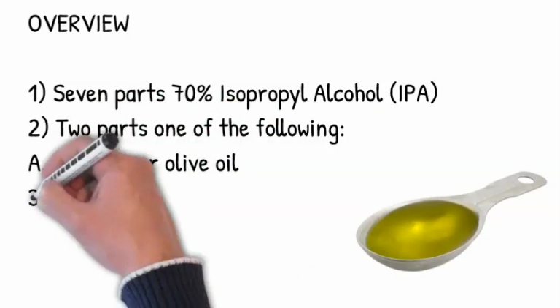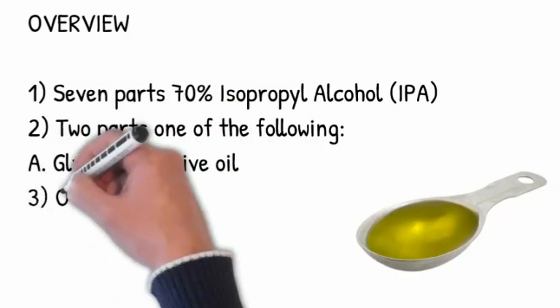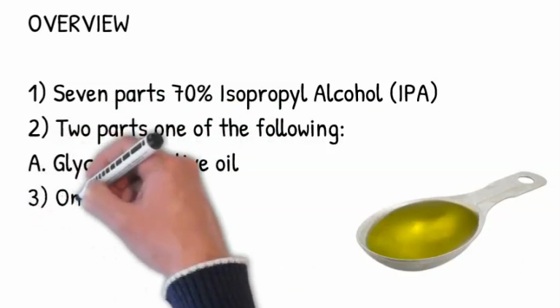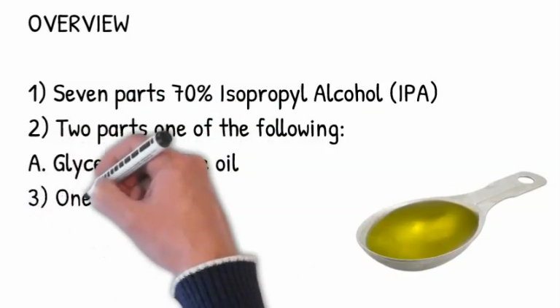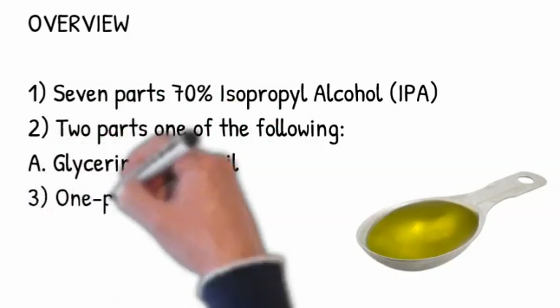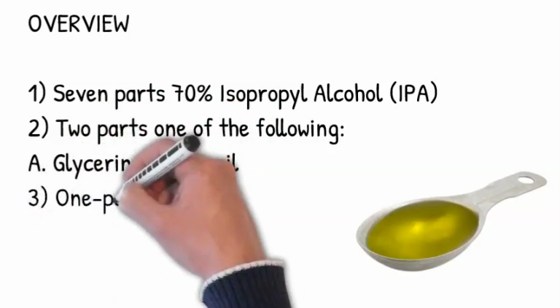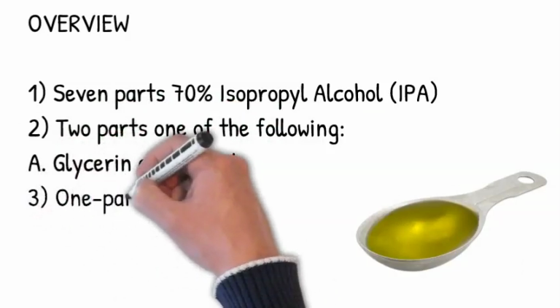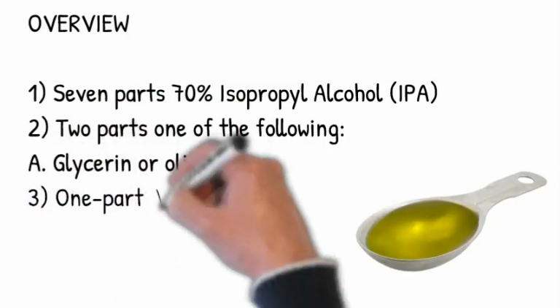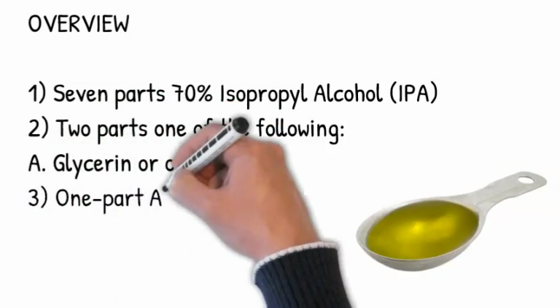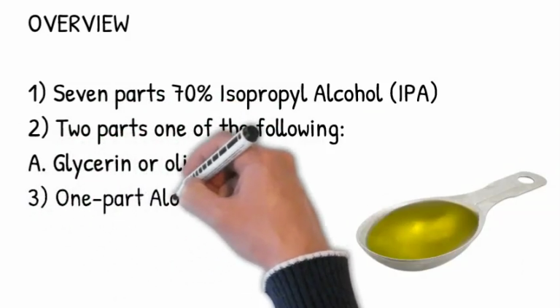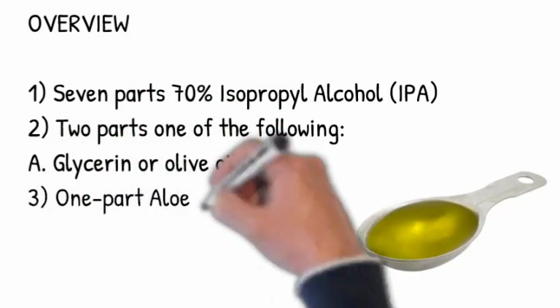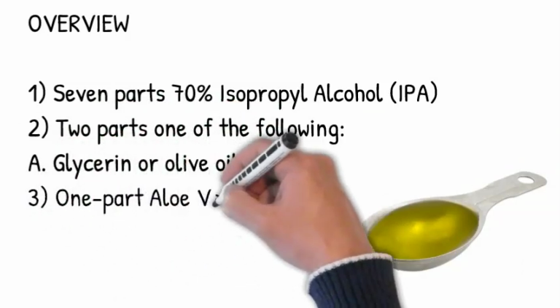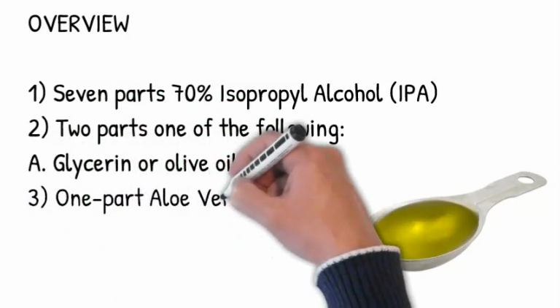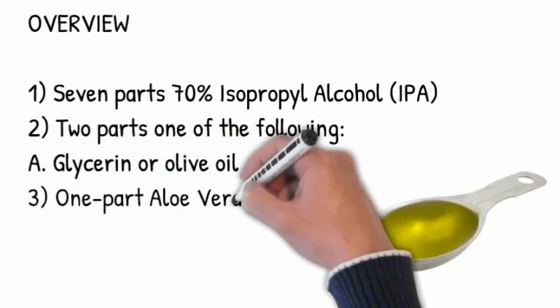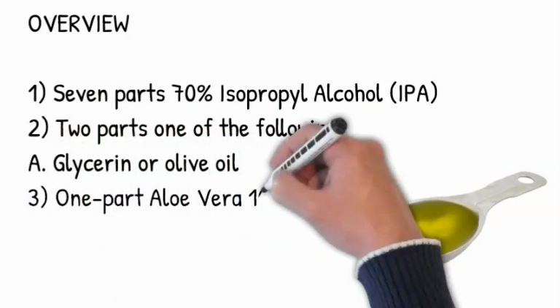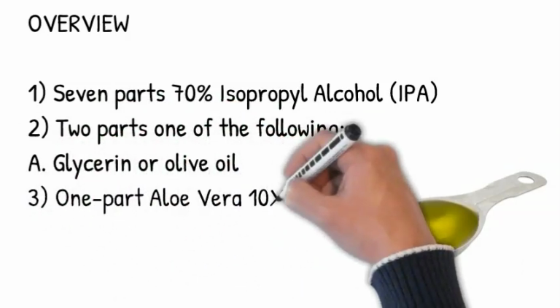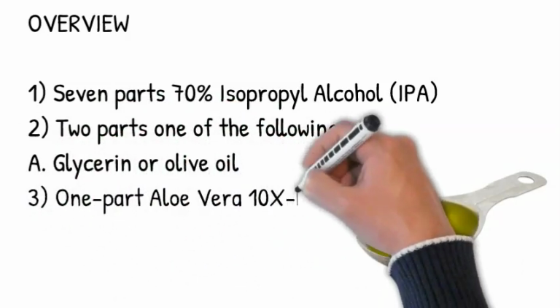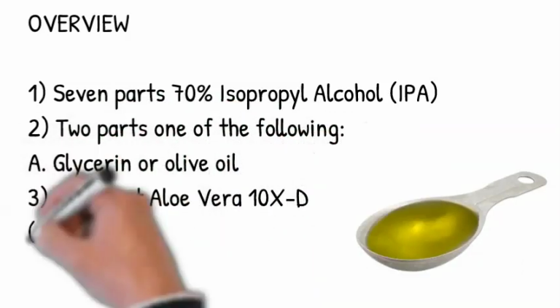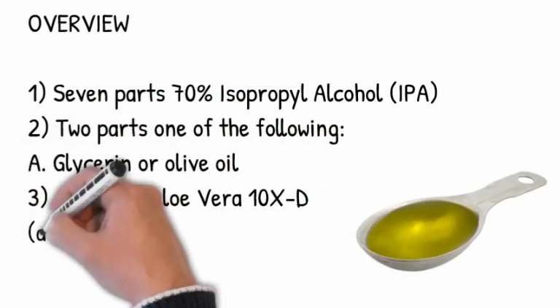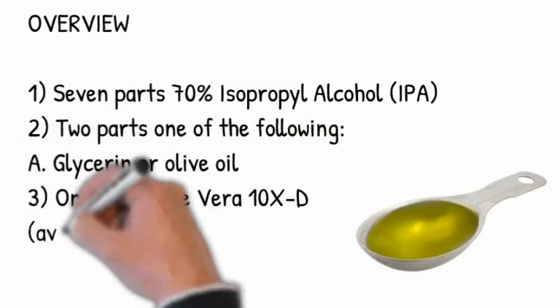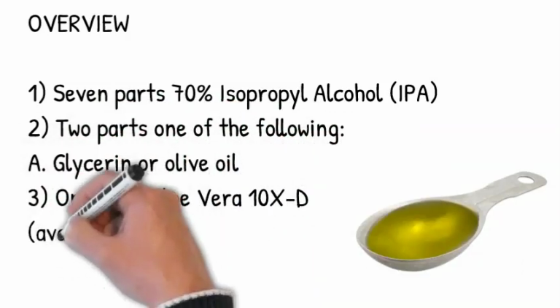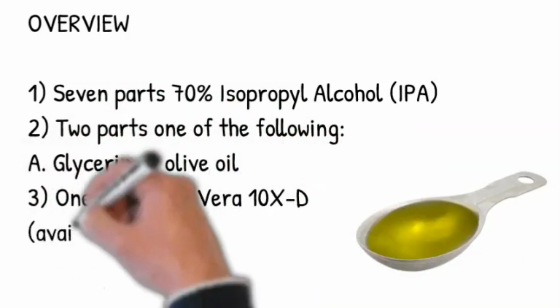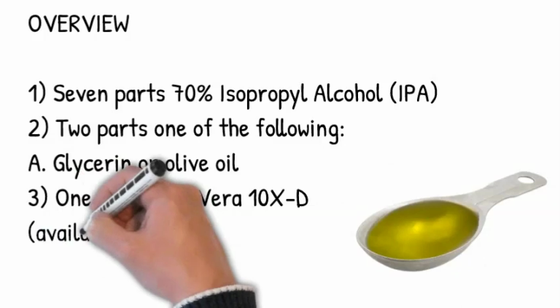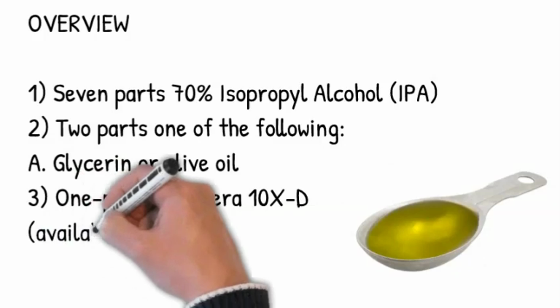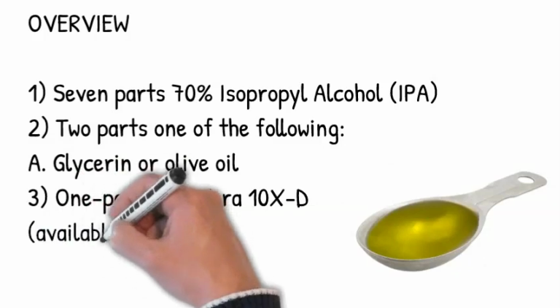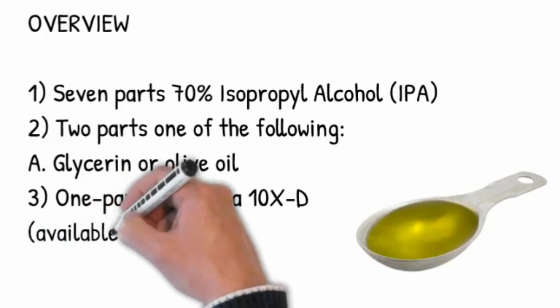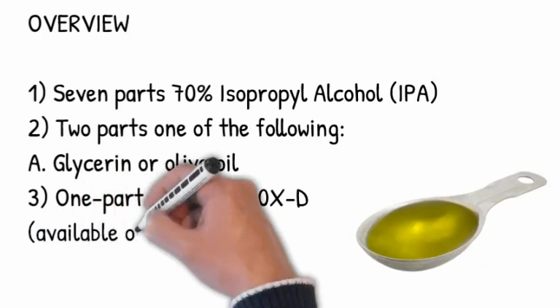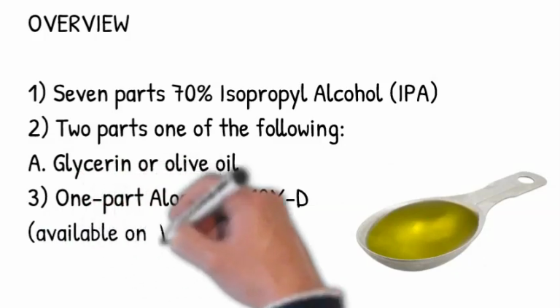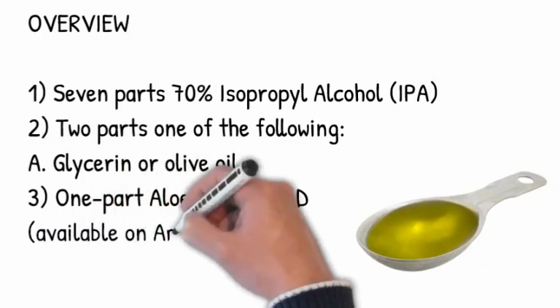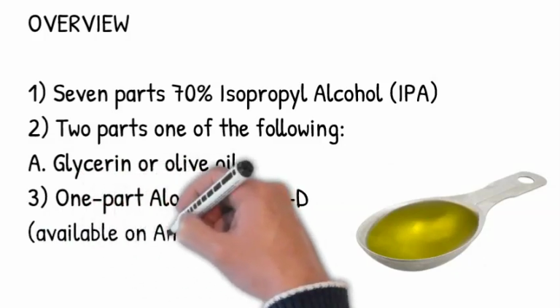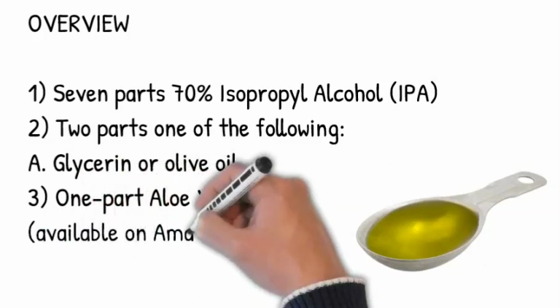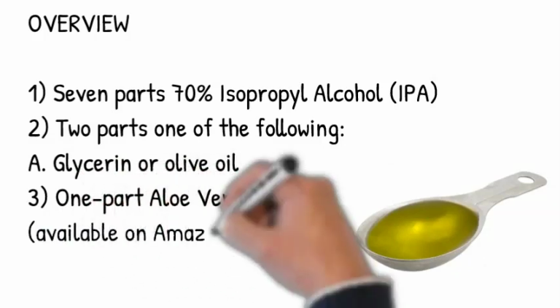Step 3: 1 part aloe vera 10XD. You can find this on Amazon, which we will cover later.